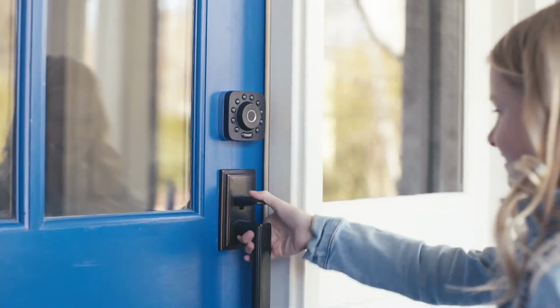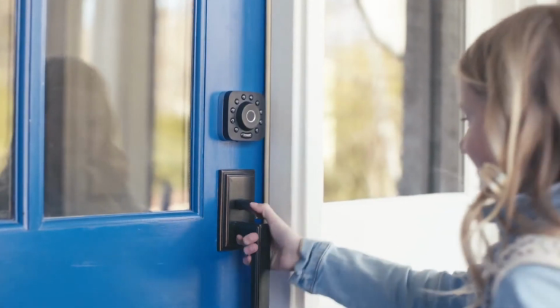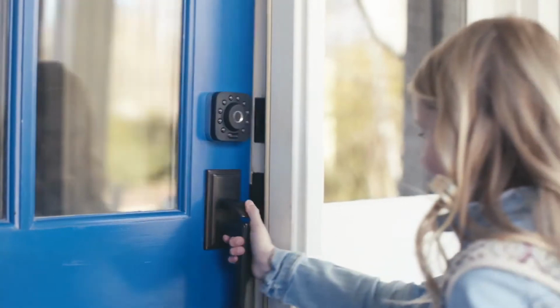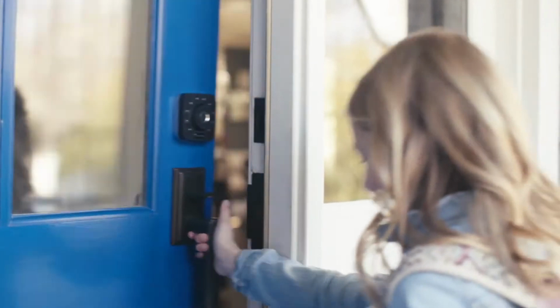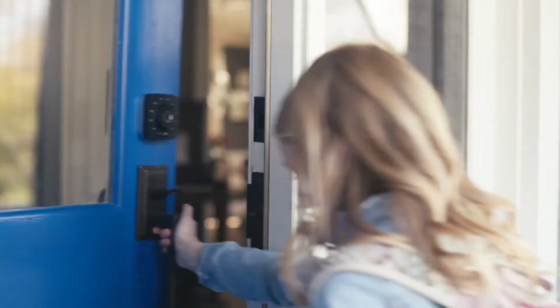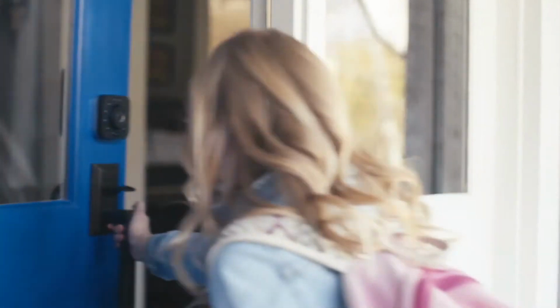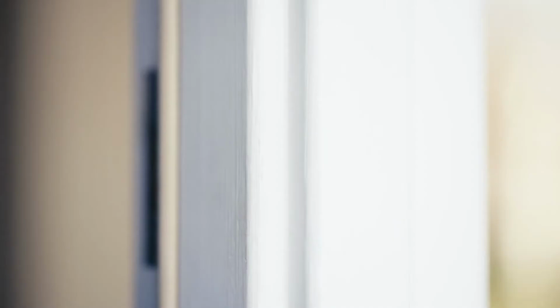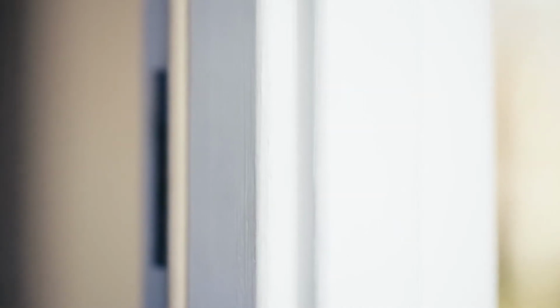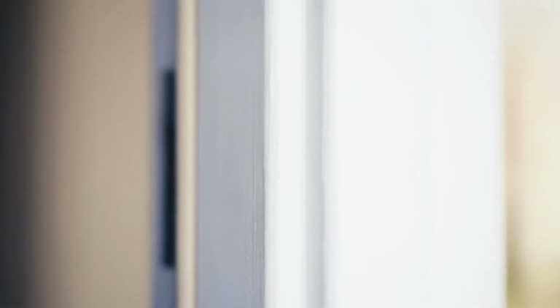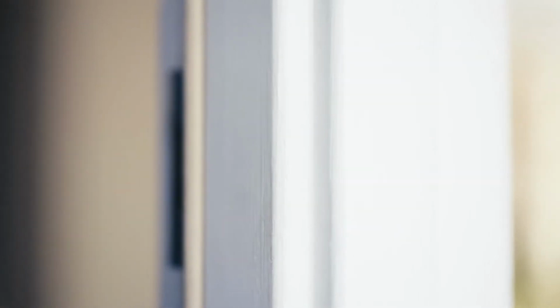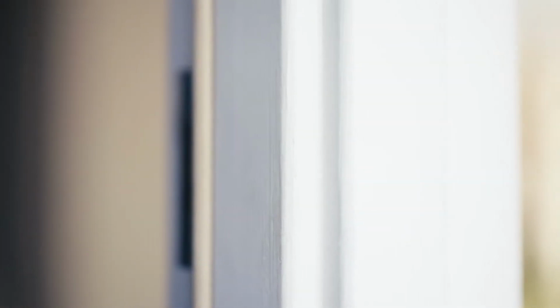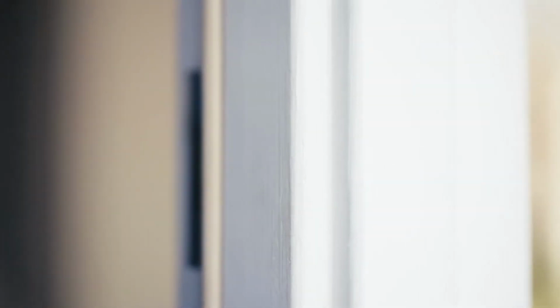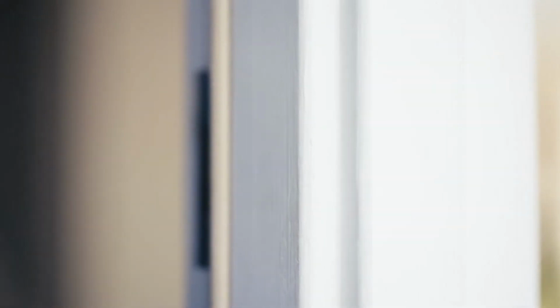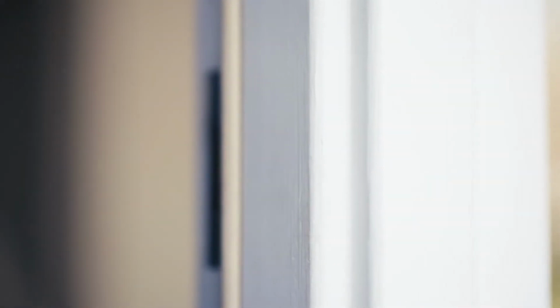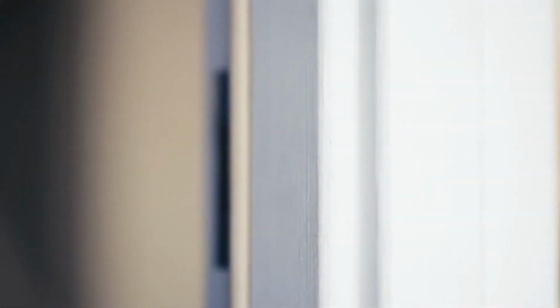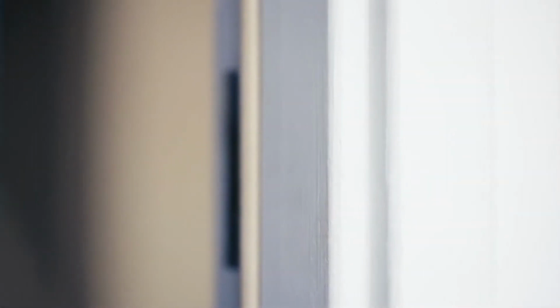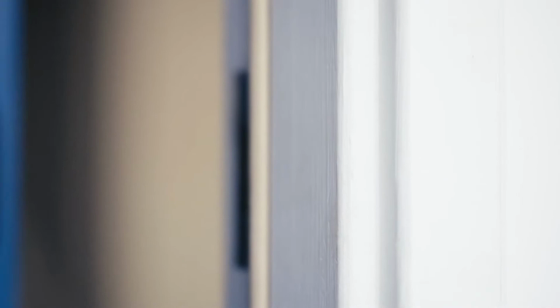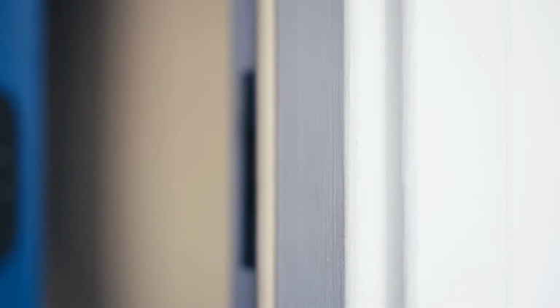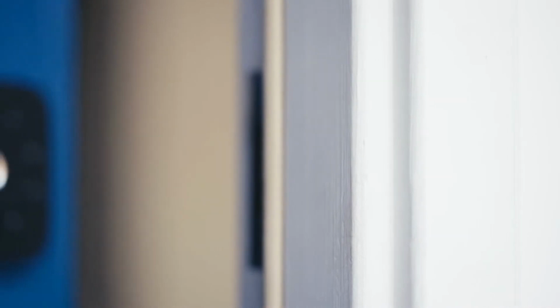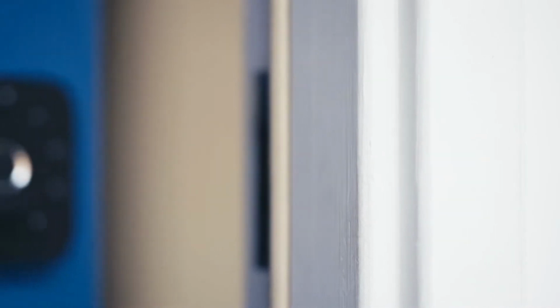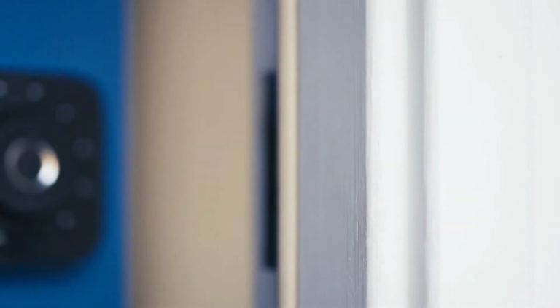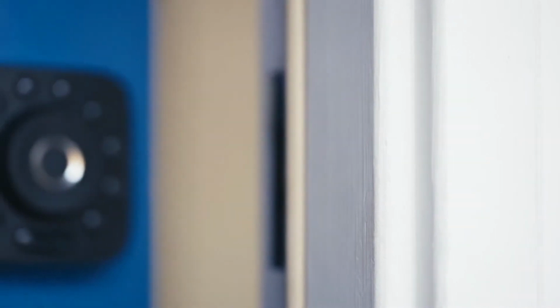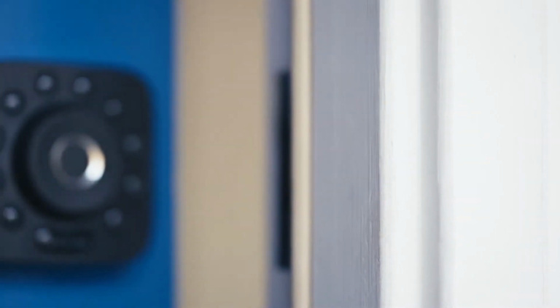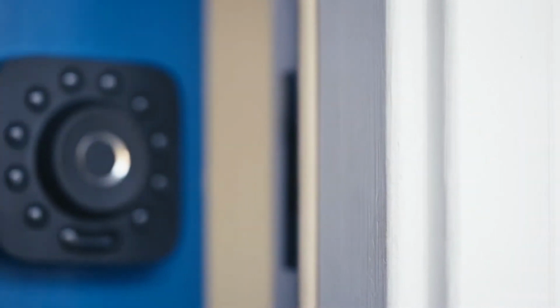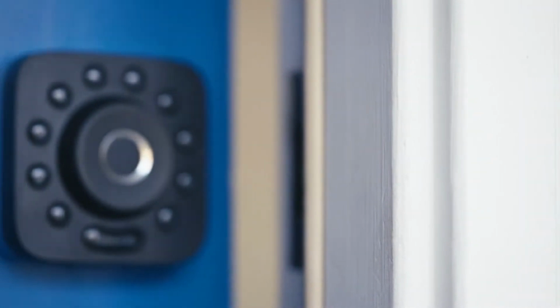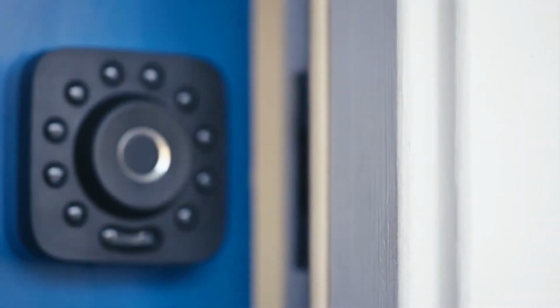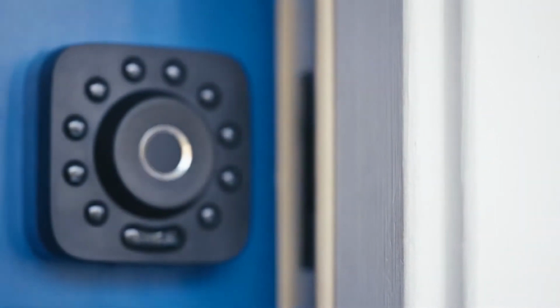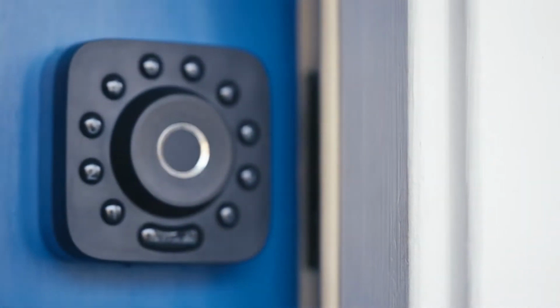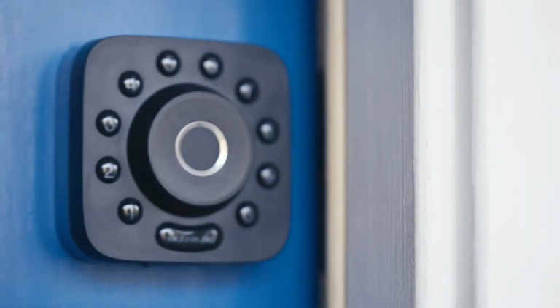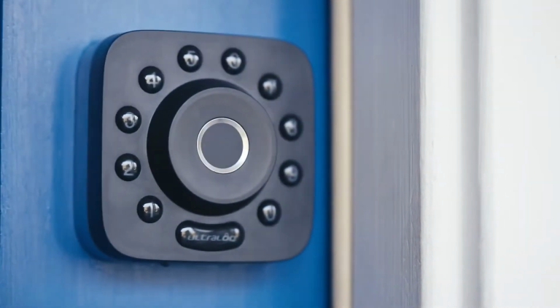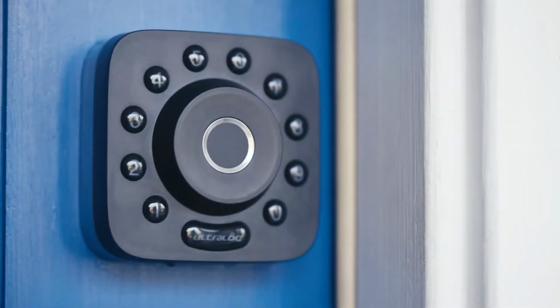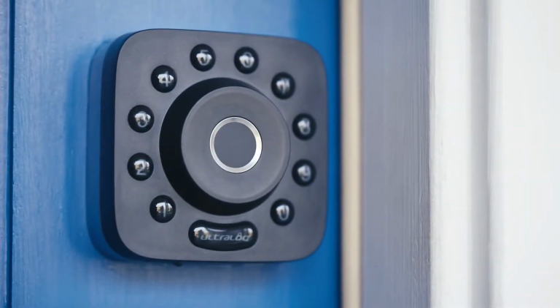U-Bolt Pro Wi-Fi is modern home security, a smart deadbolt built to make everyday life easier.